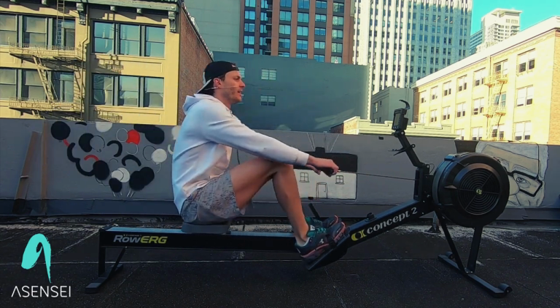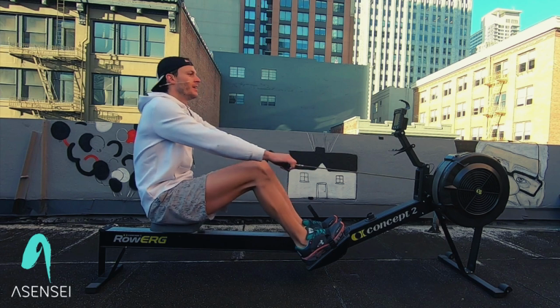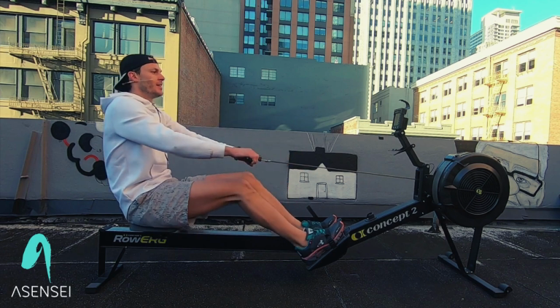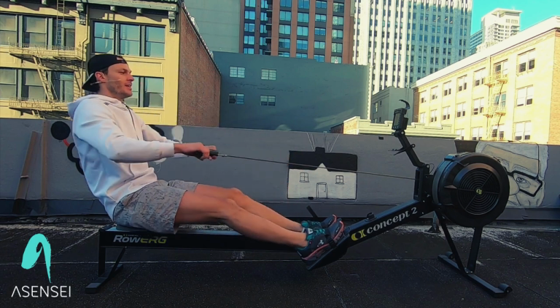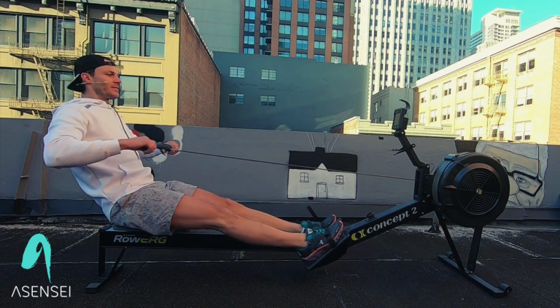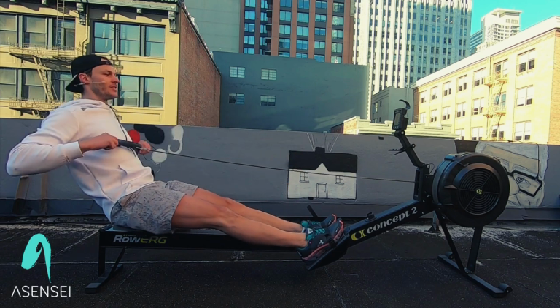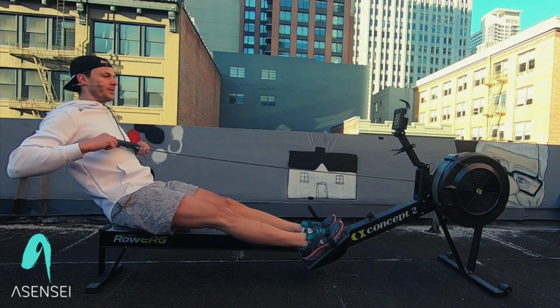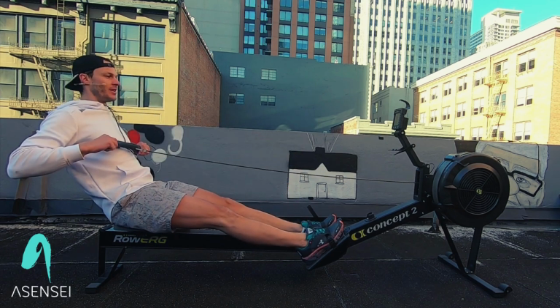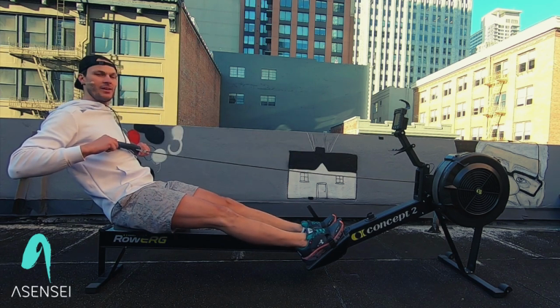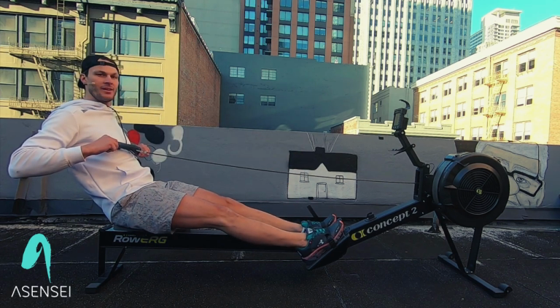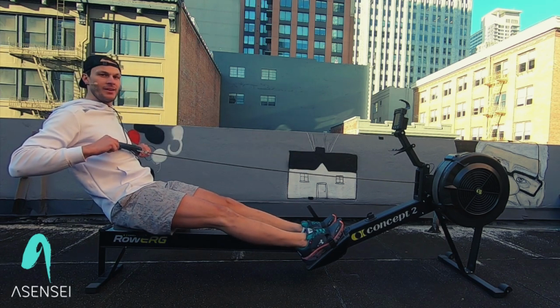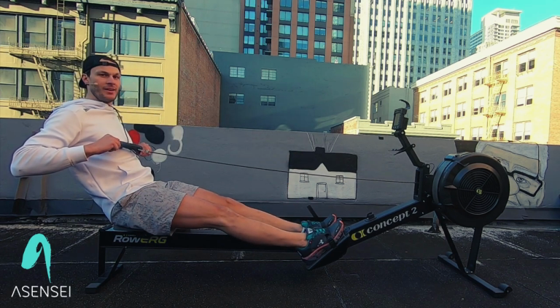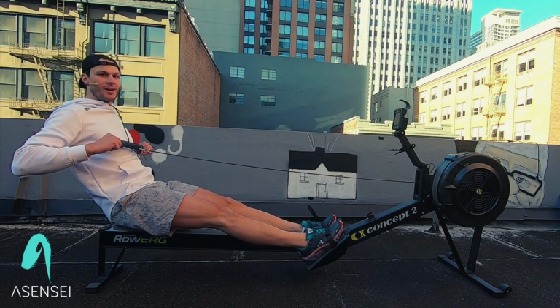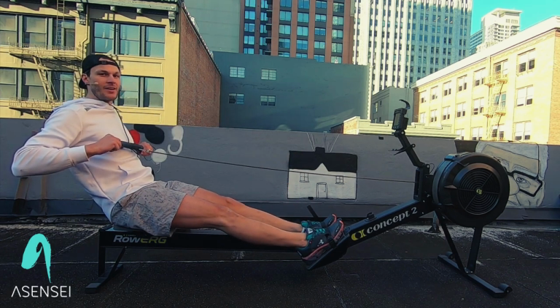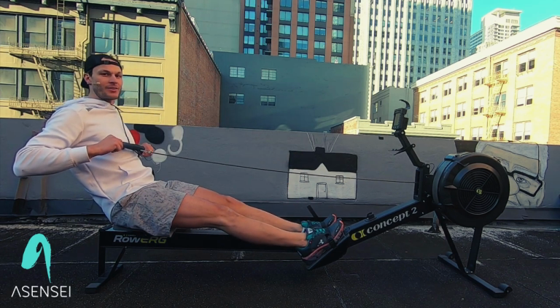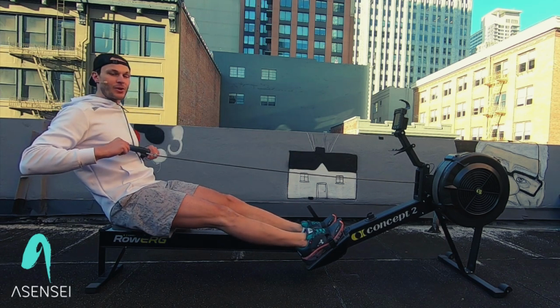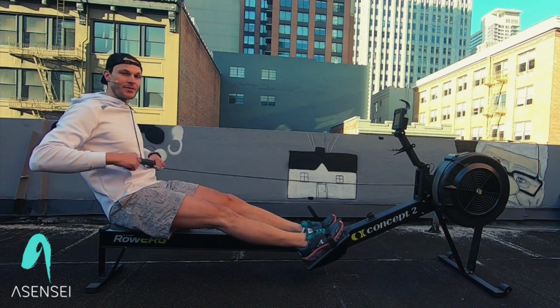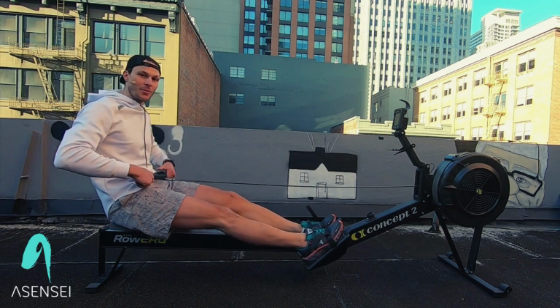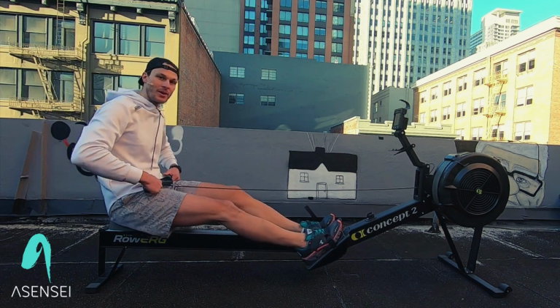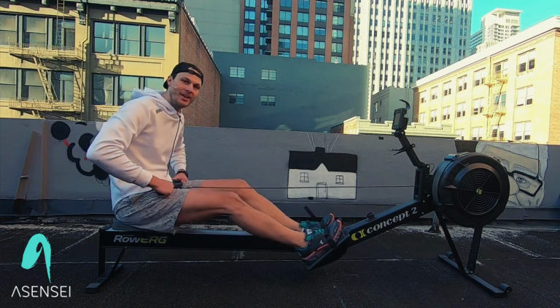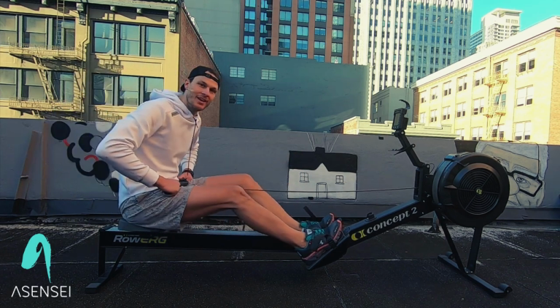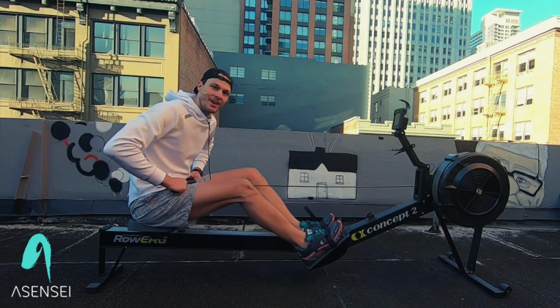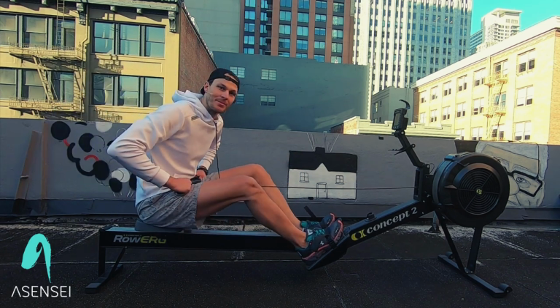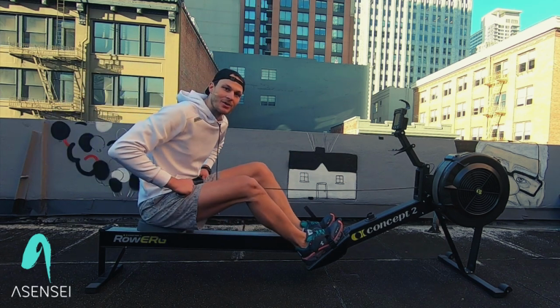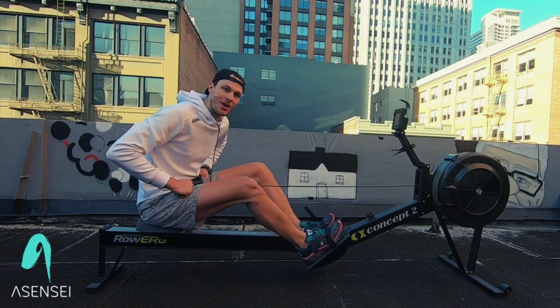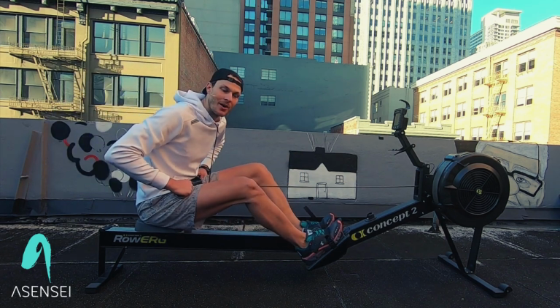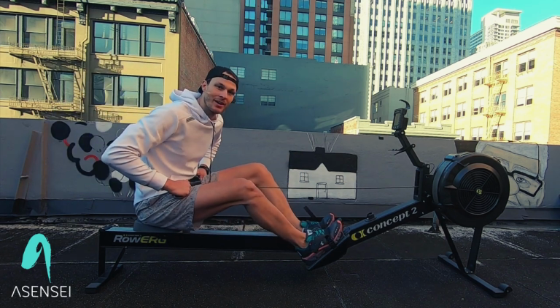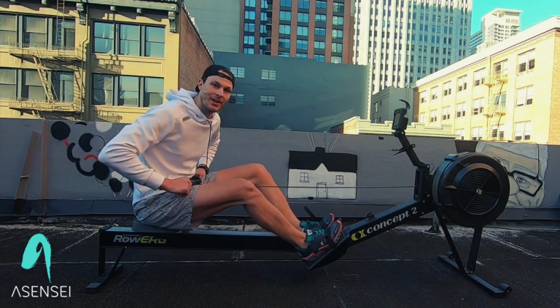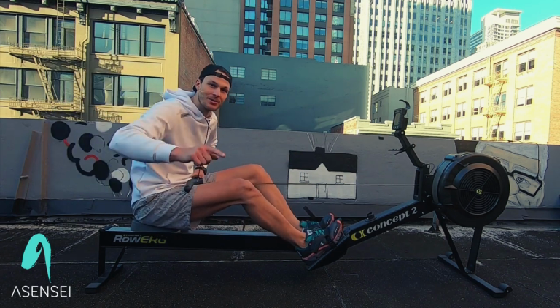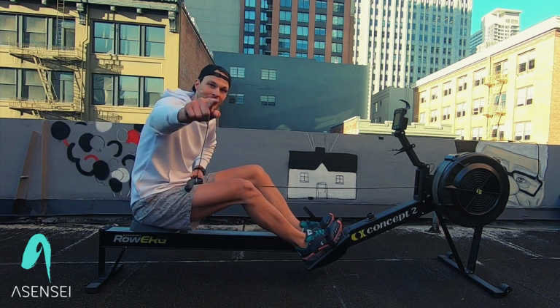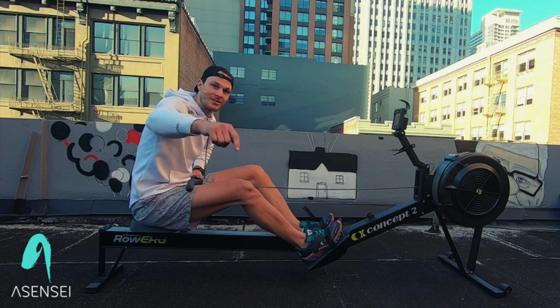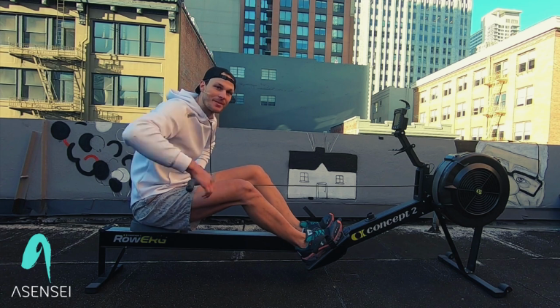All right, nice work everyone! I'm Coach Johan — I hope to see you next time.